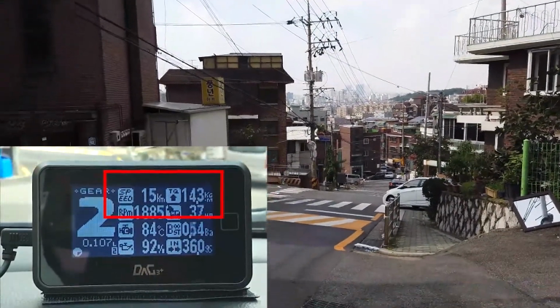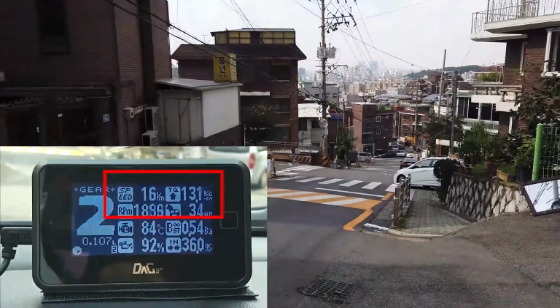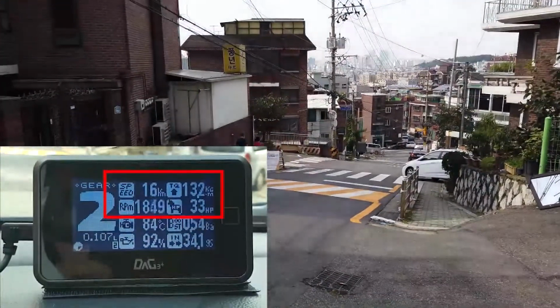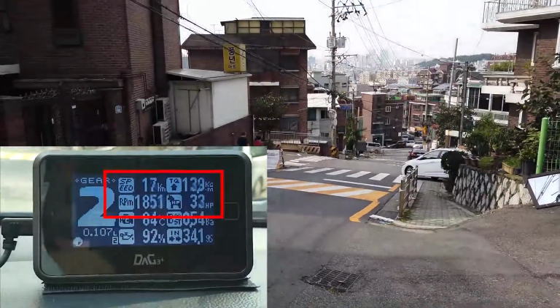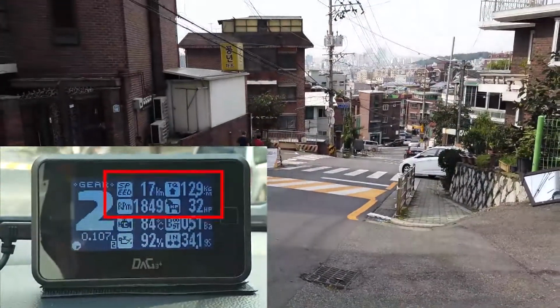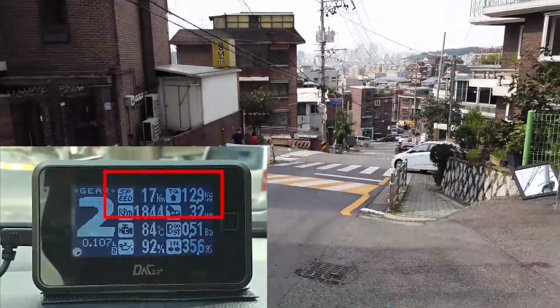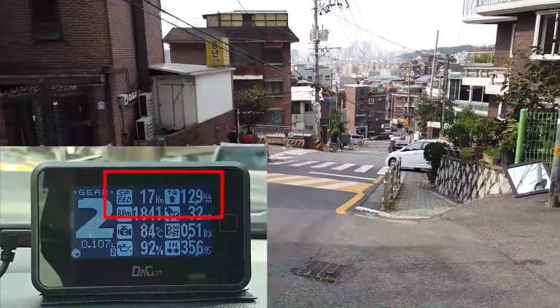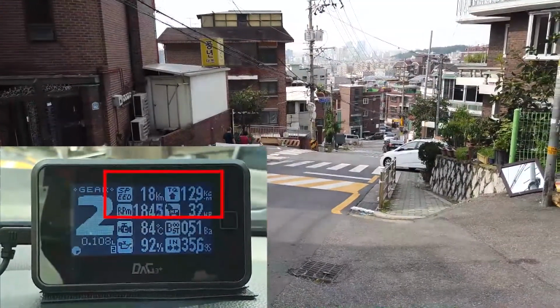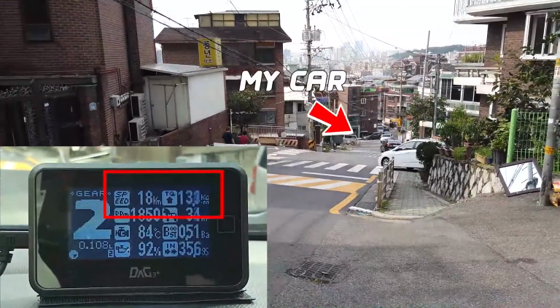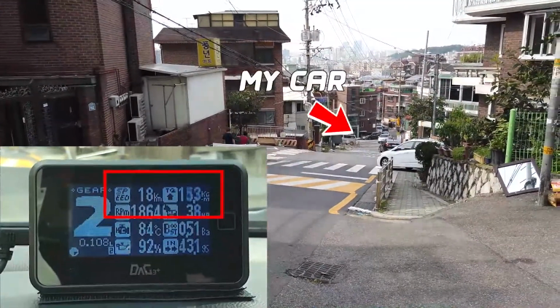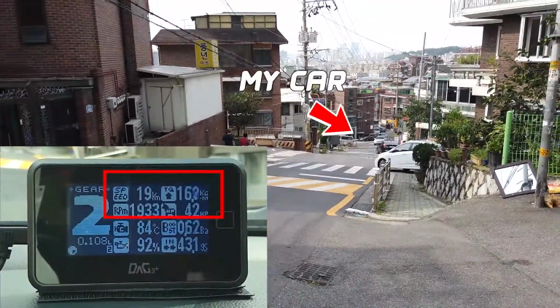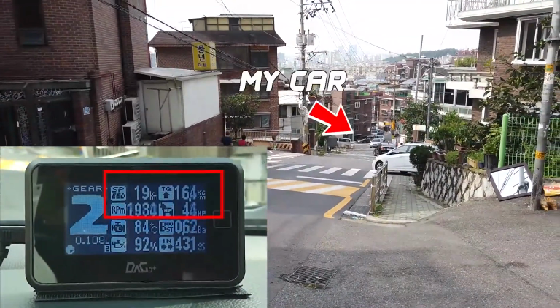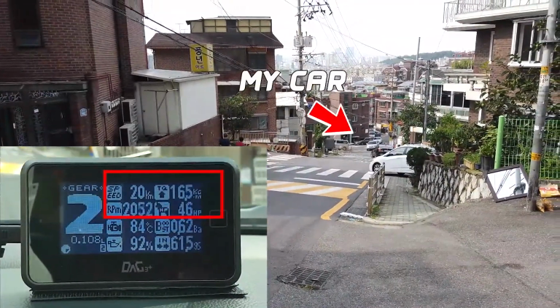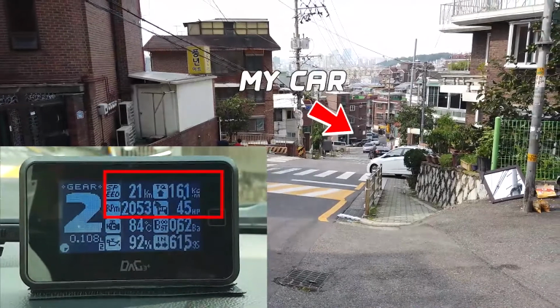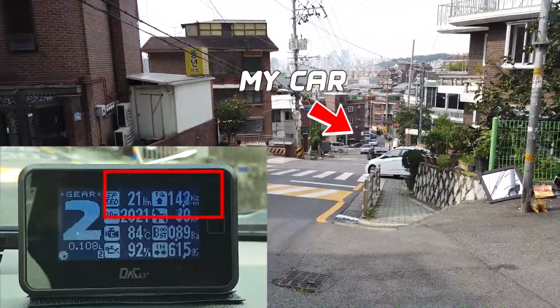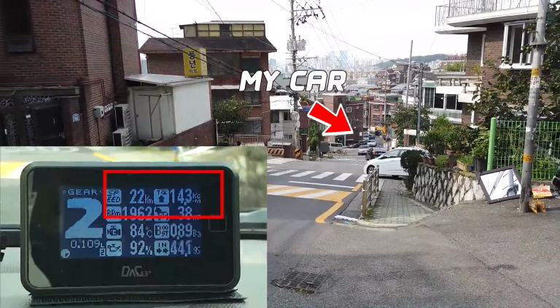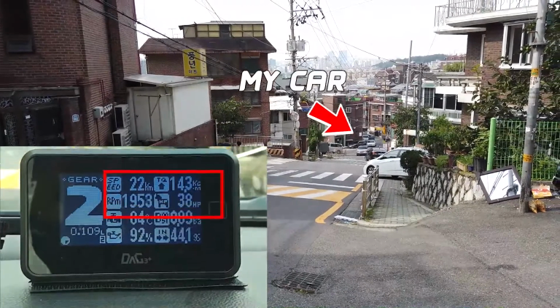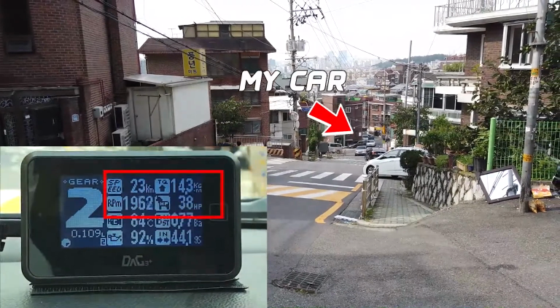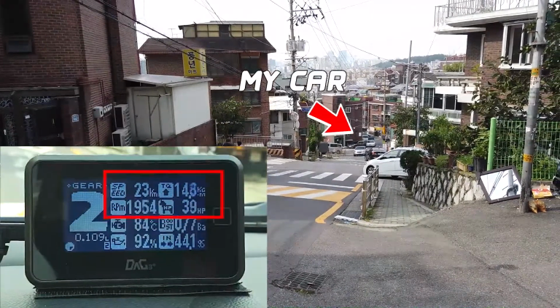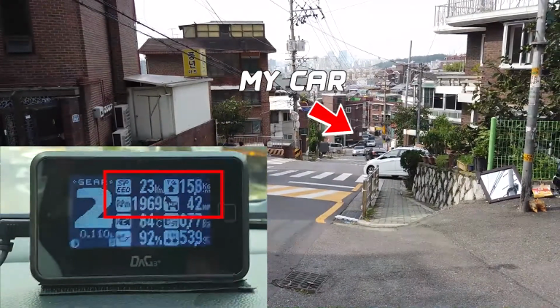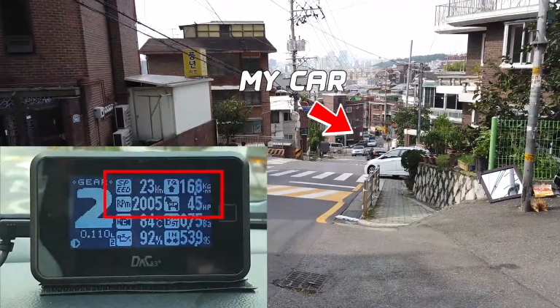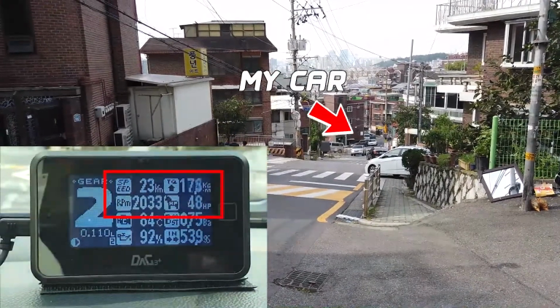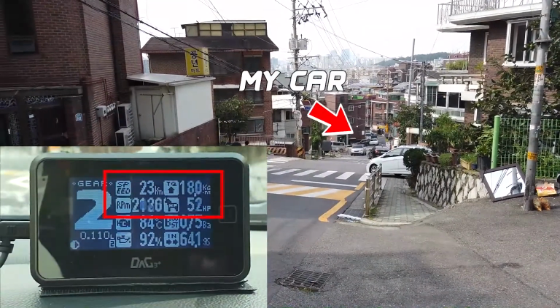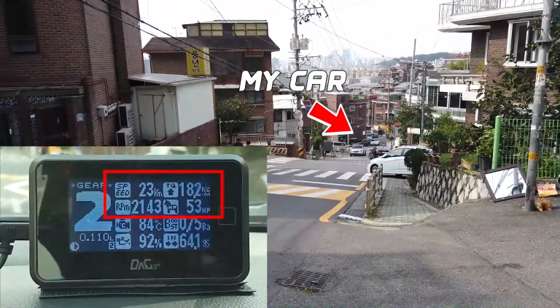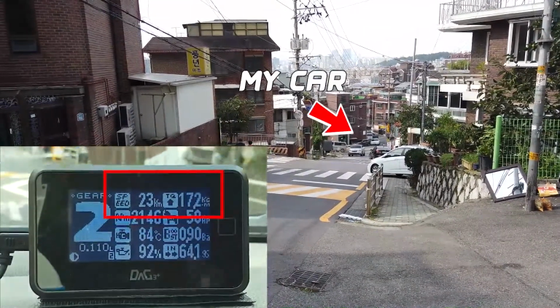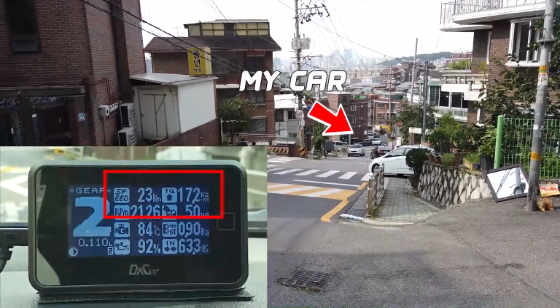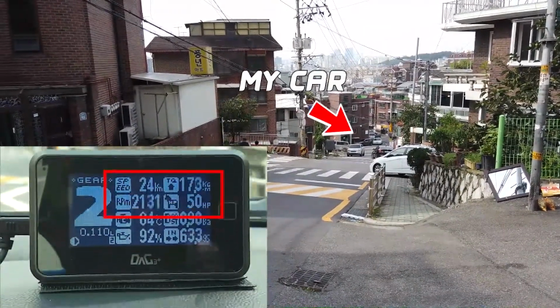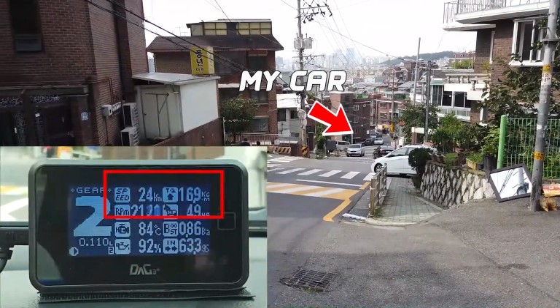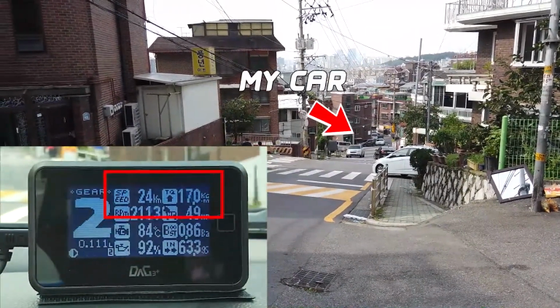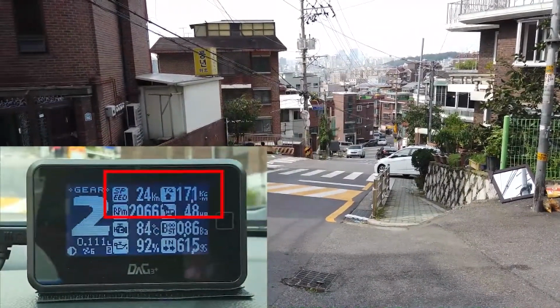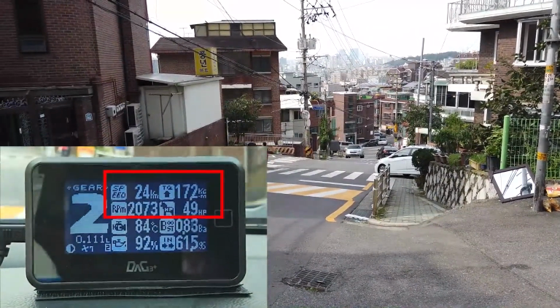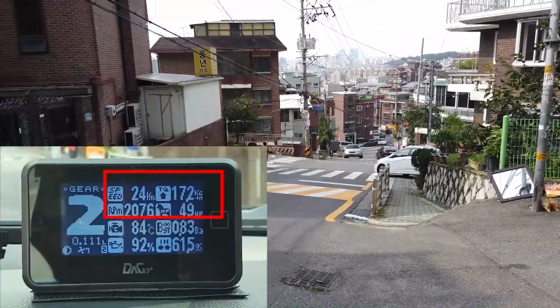Let me show you the torque and horsepower of my car going up the seven-degree slope. Watch the changes in detail.